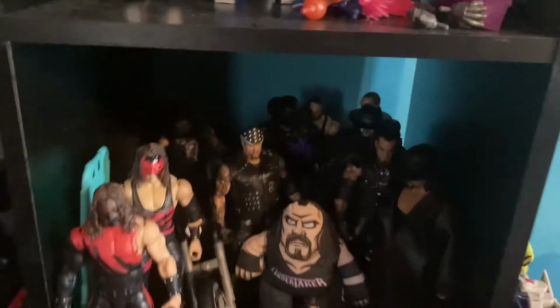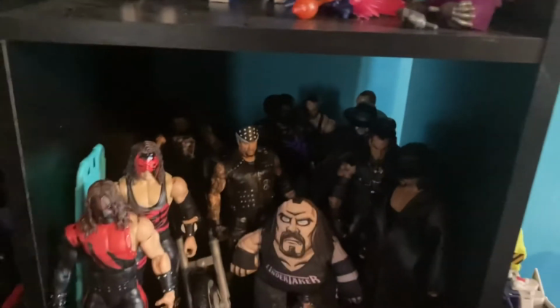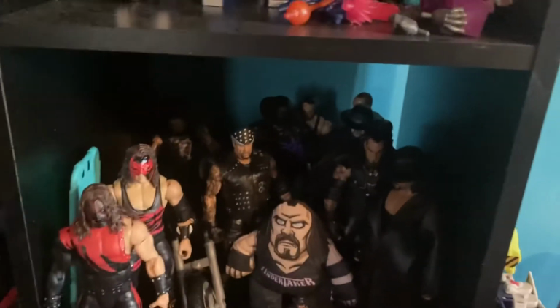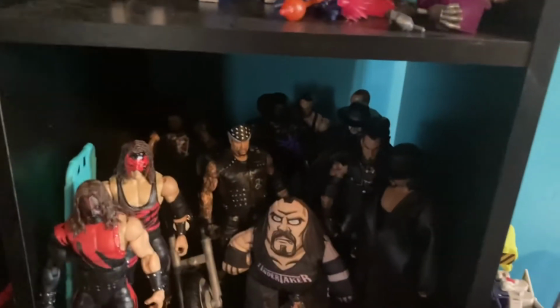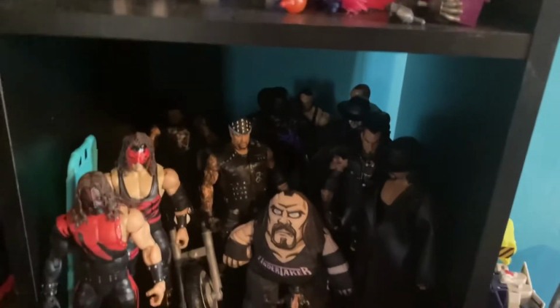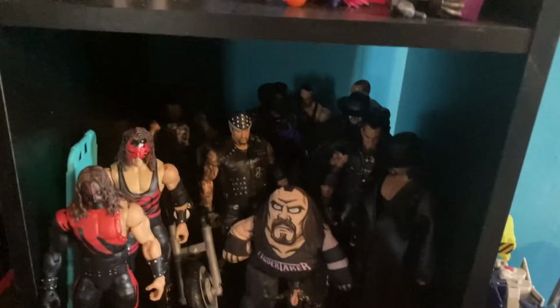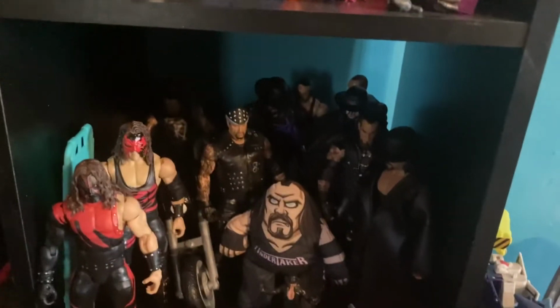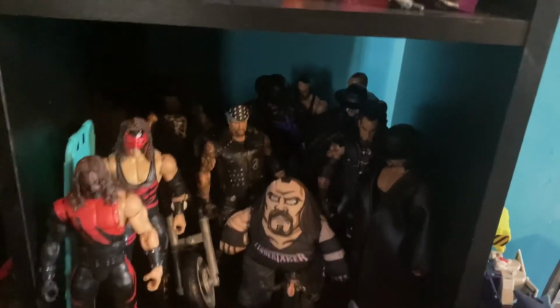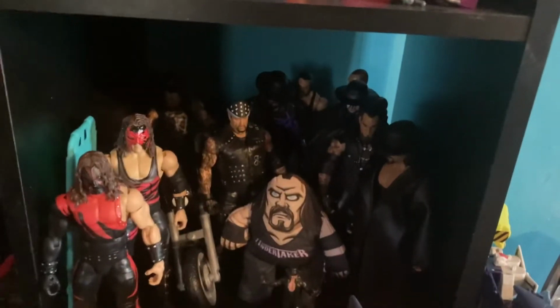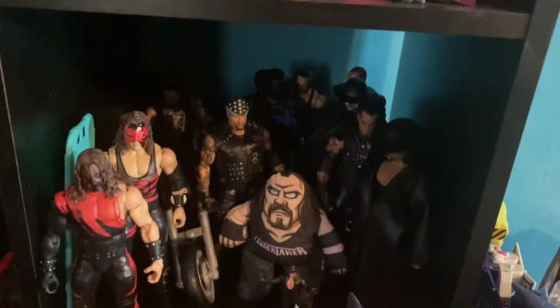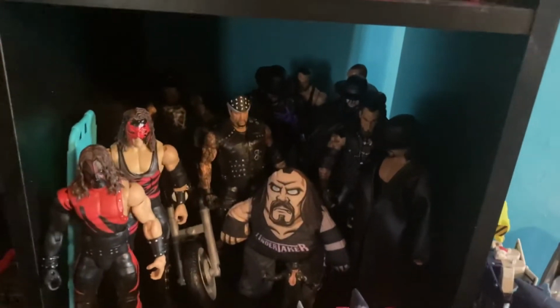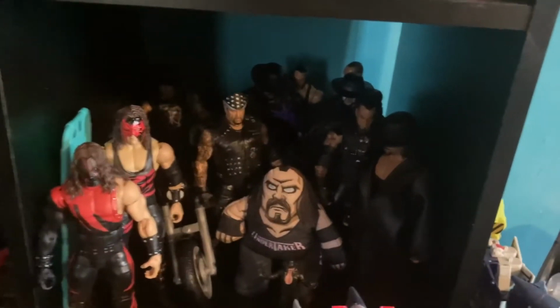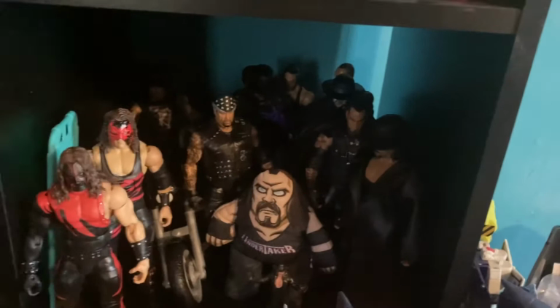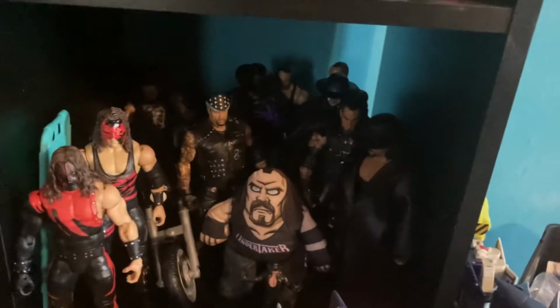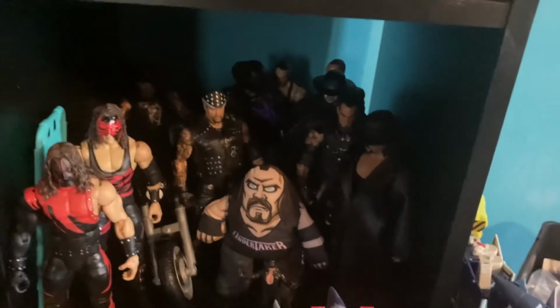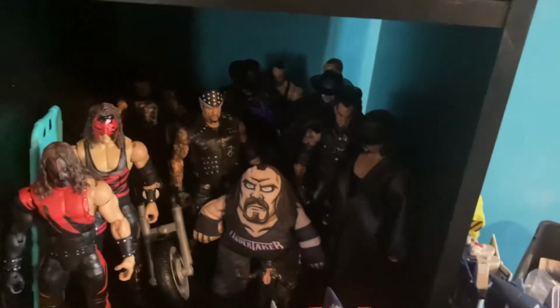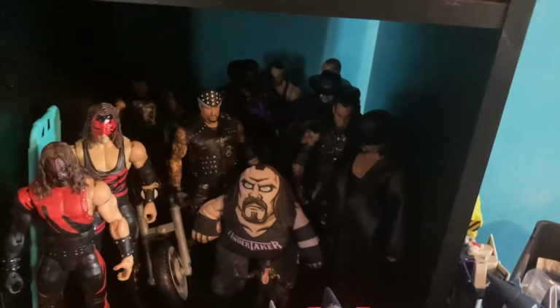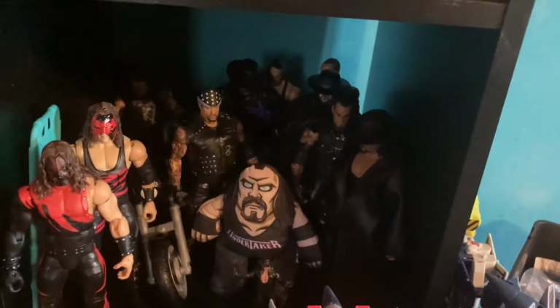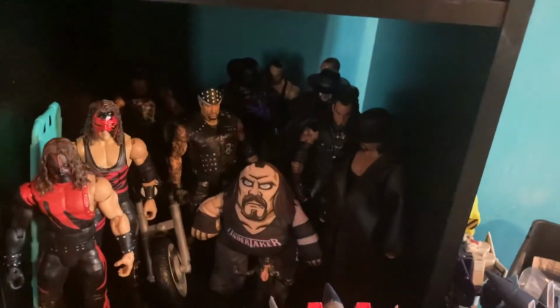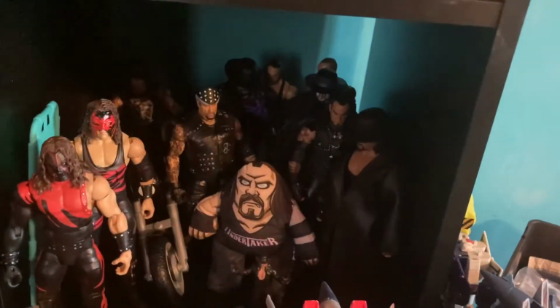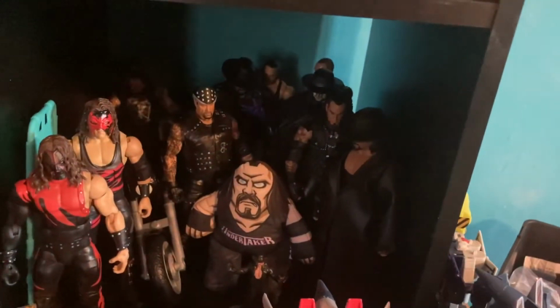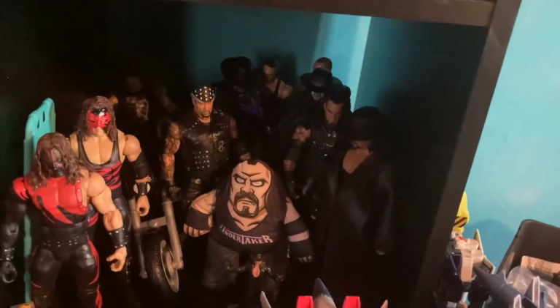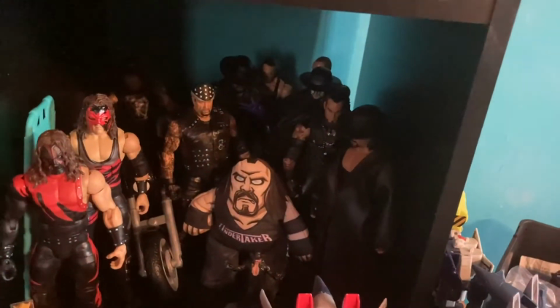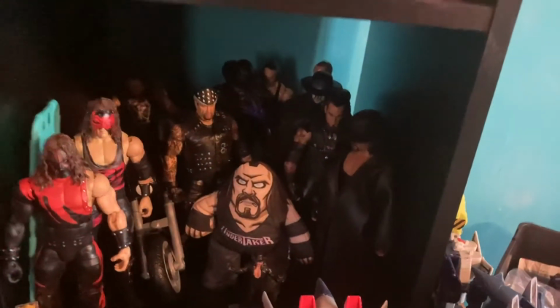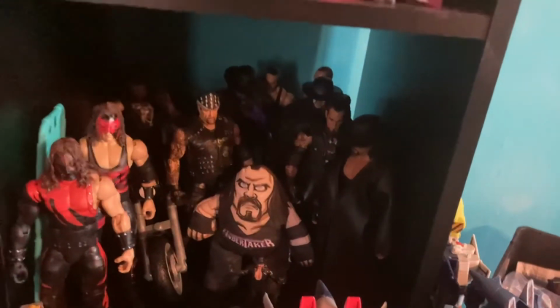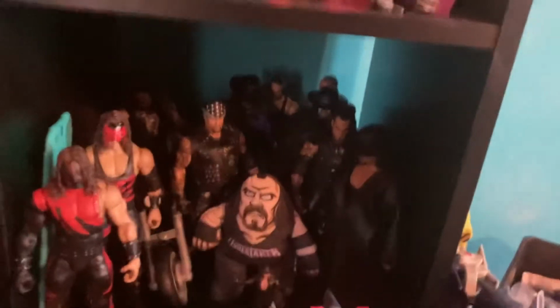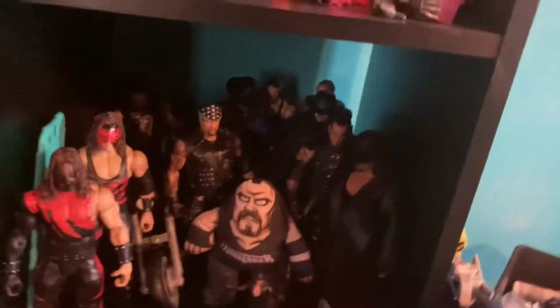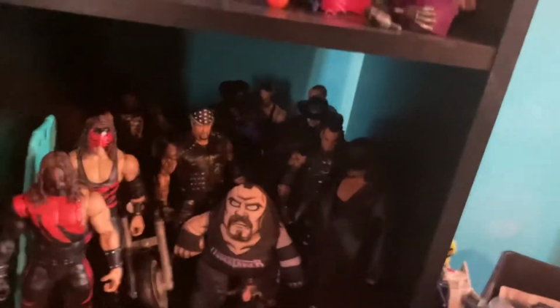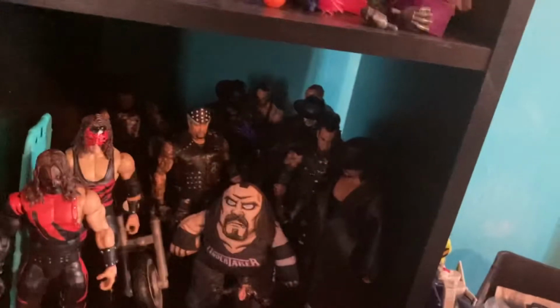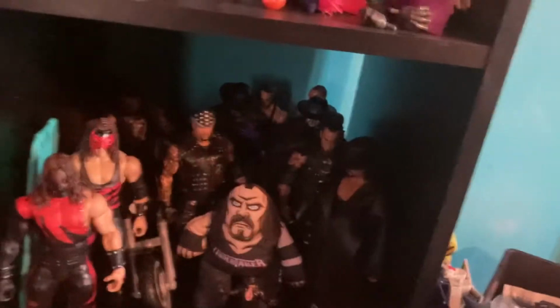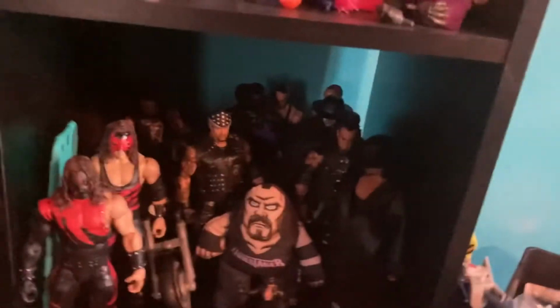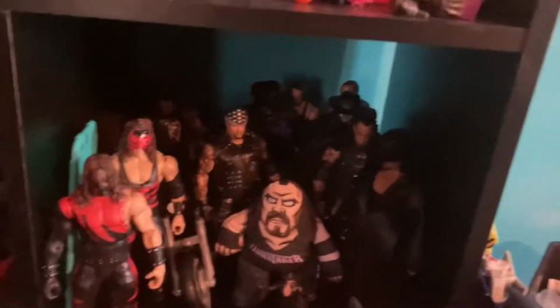This is my WWE shelf — people are probably going to hate on me for it — but it's literally just Undertaker and Kane. That's all I'm probably going to collect other than Stone Cold Steve Austin.